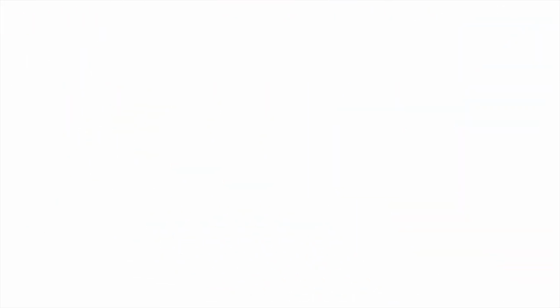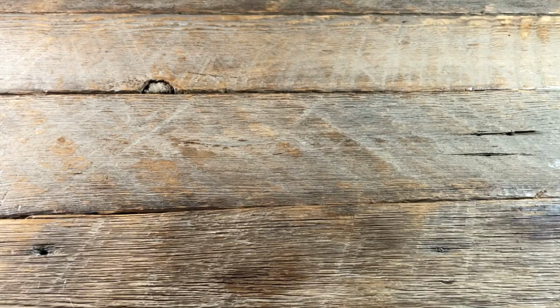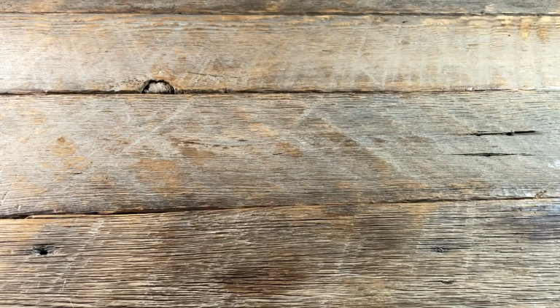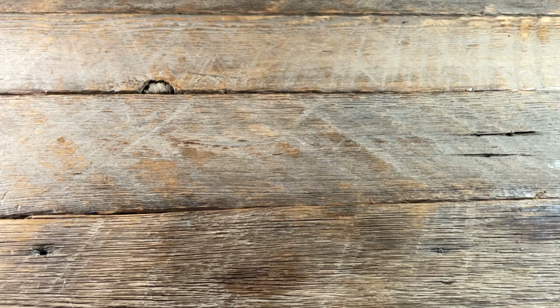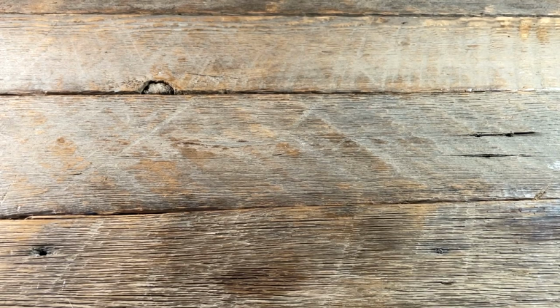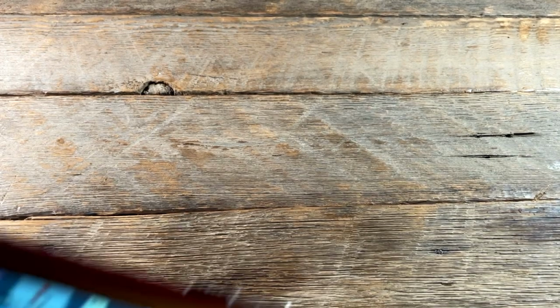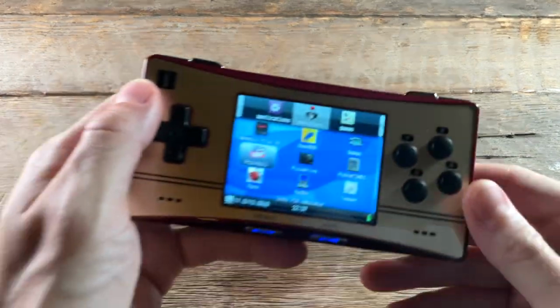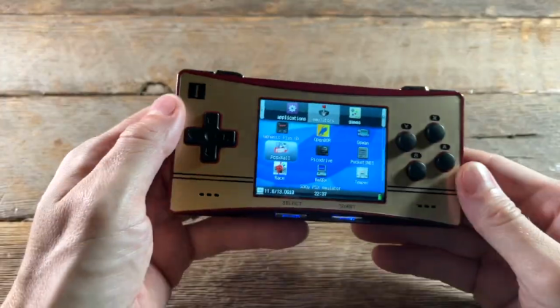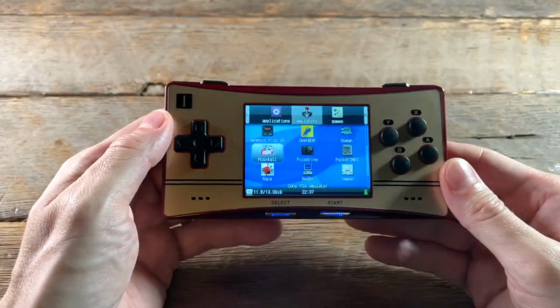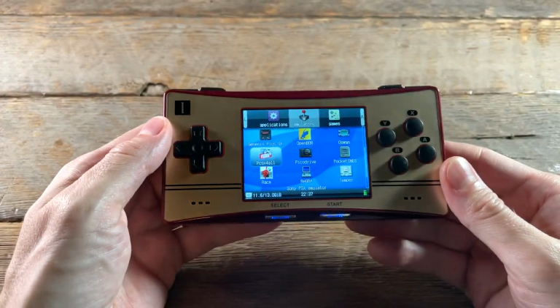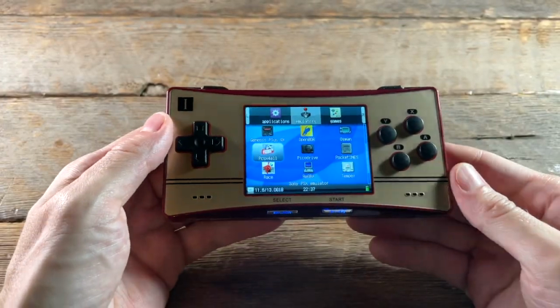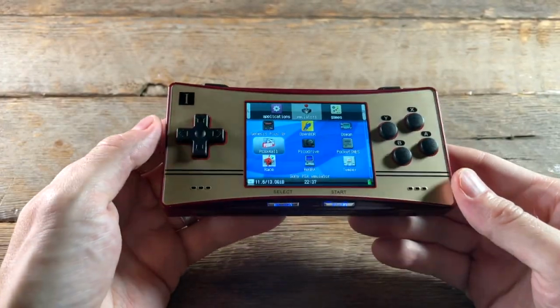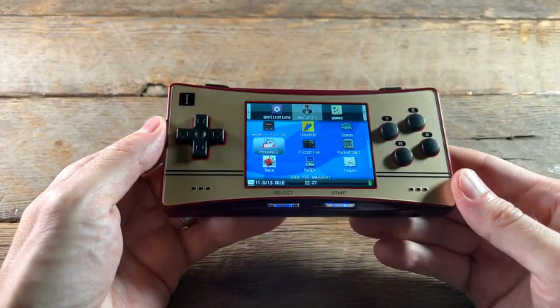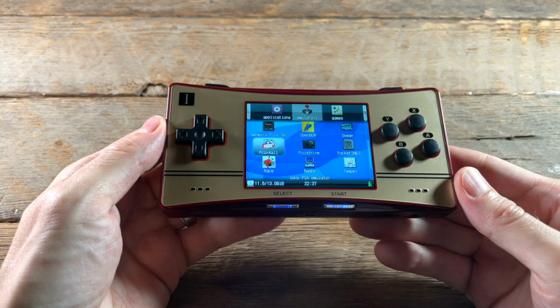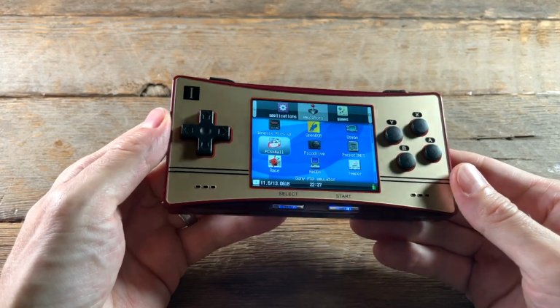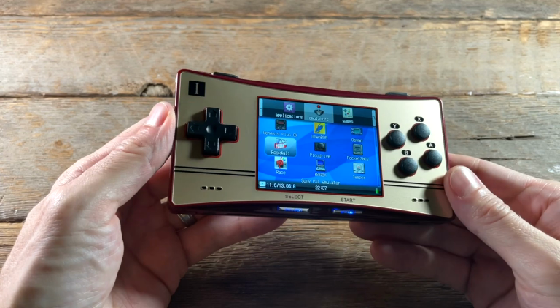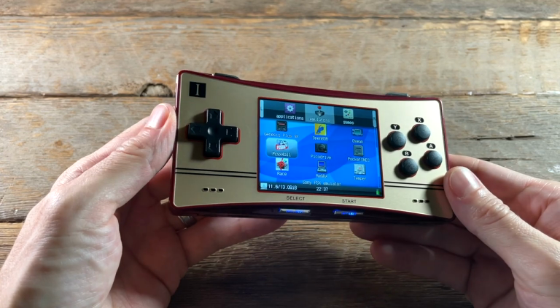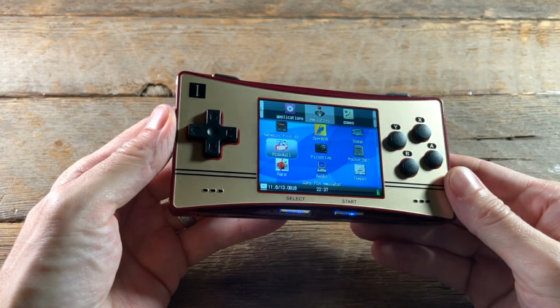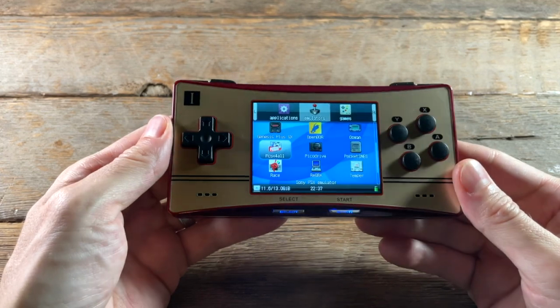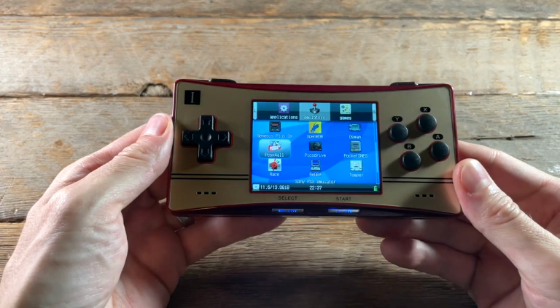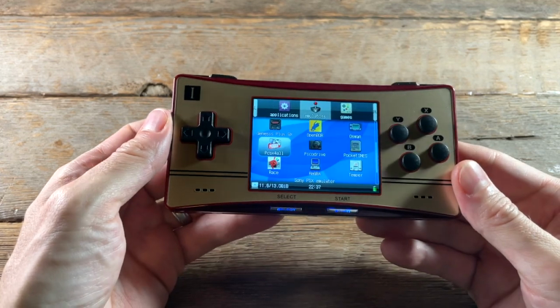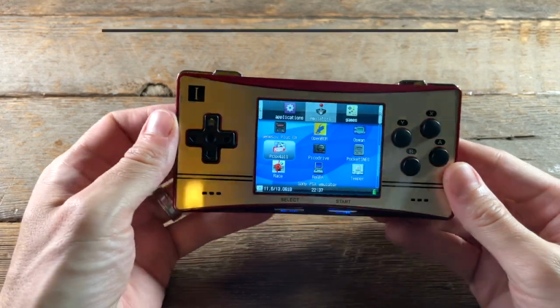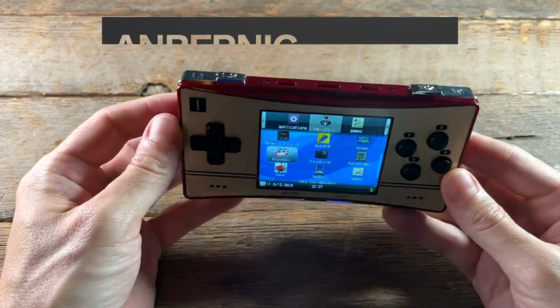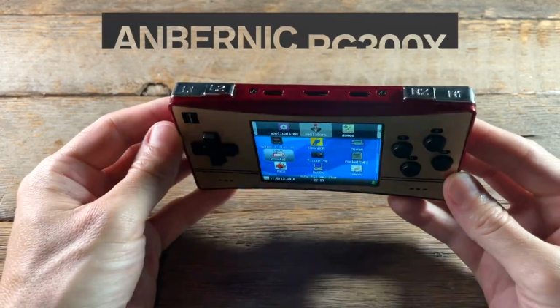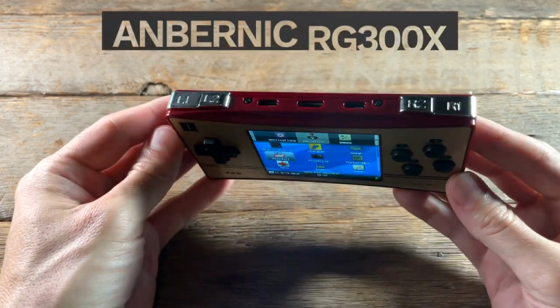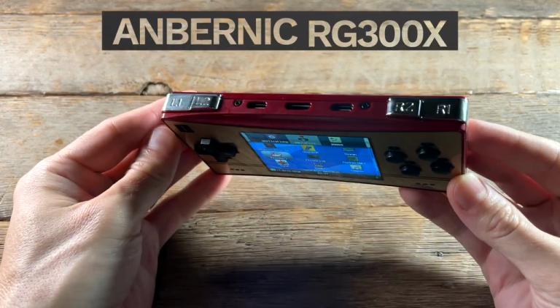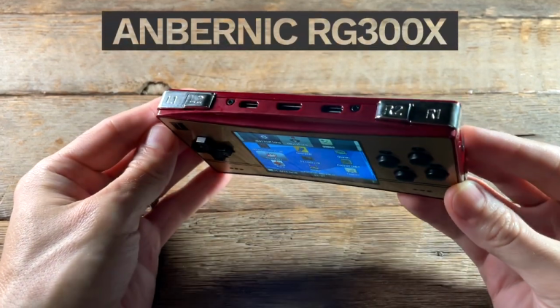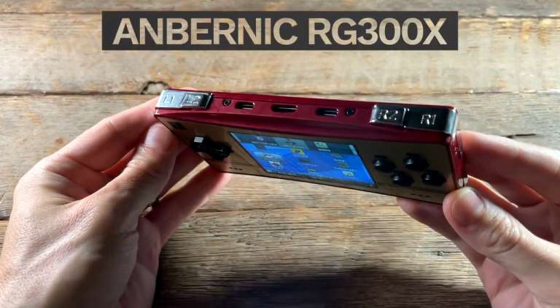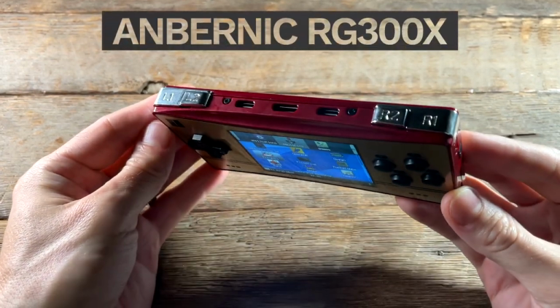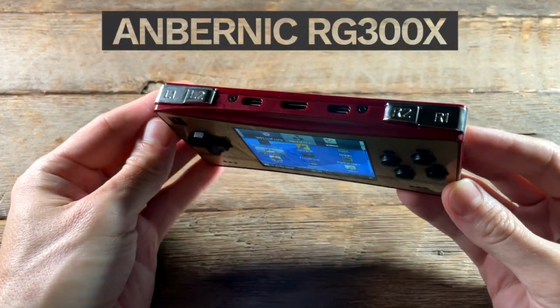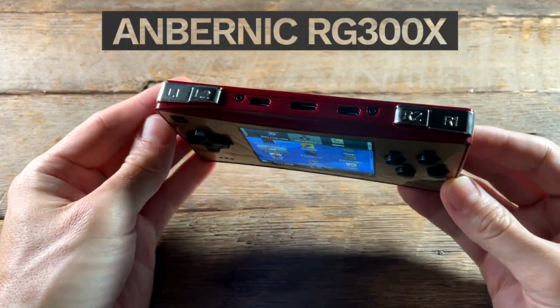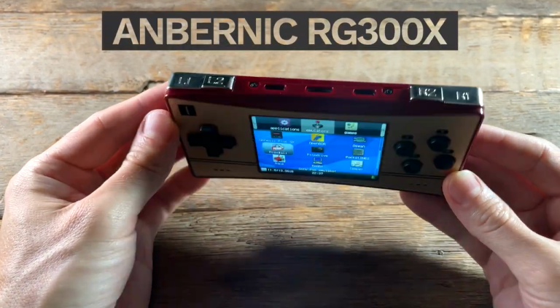Hey everybody, this is Russ from Metro GameCore. Today we're going to review the Ambernick RG300X.